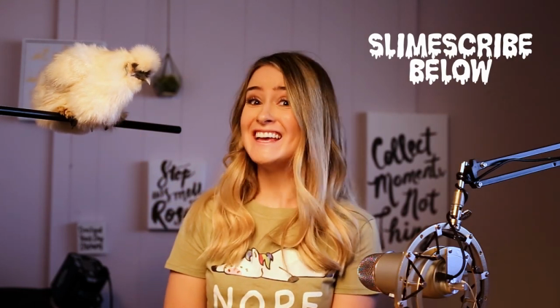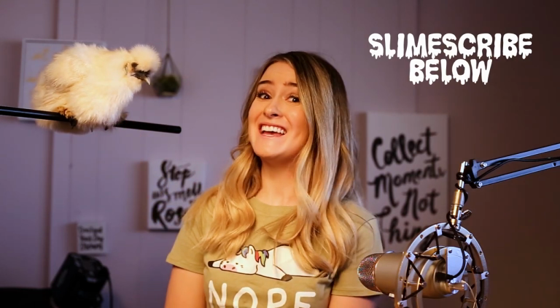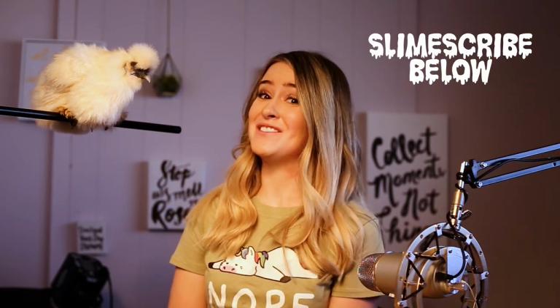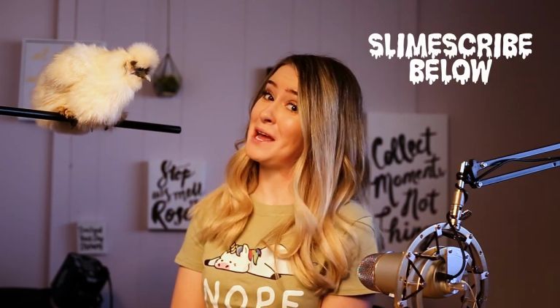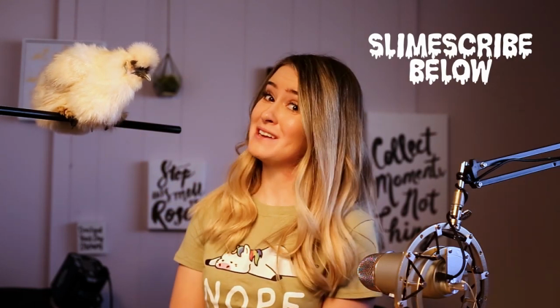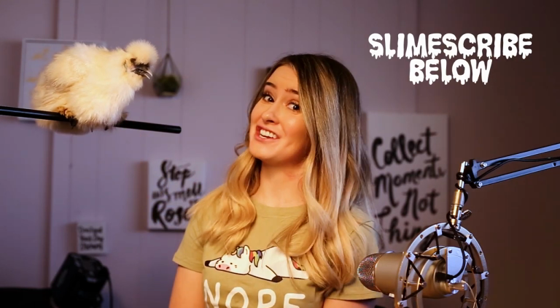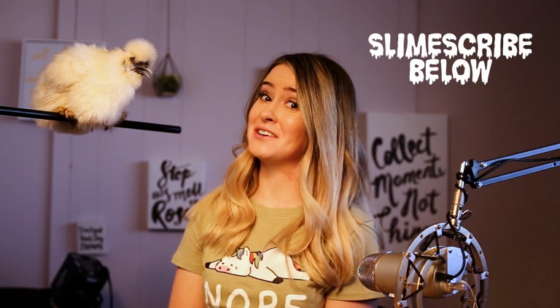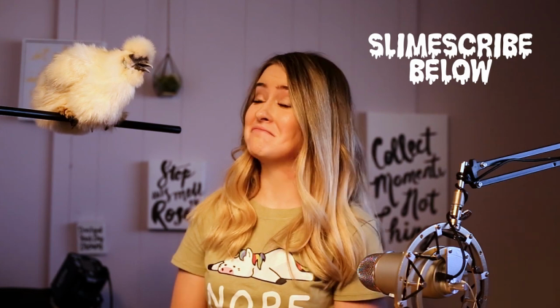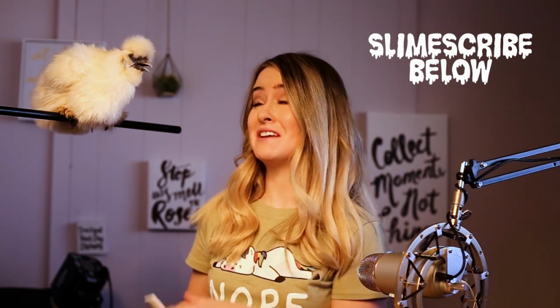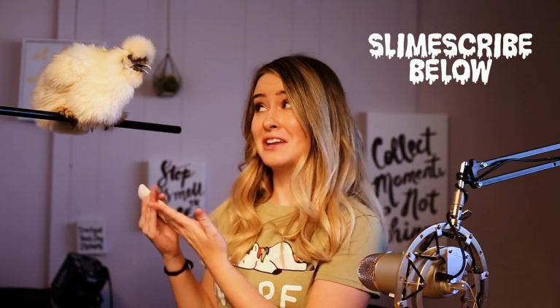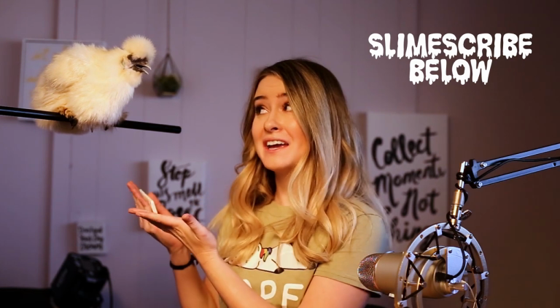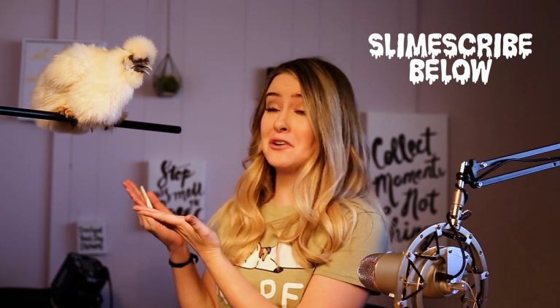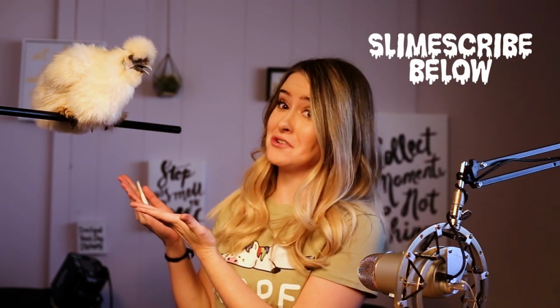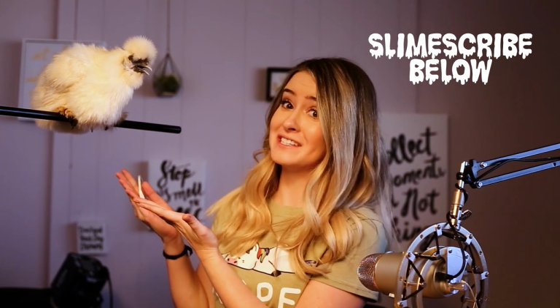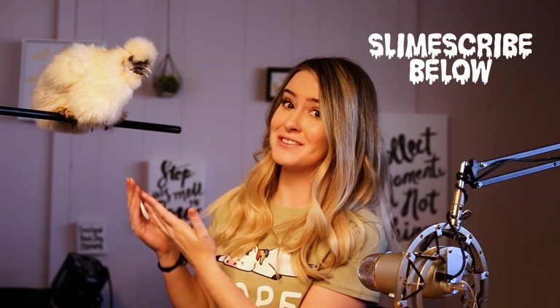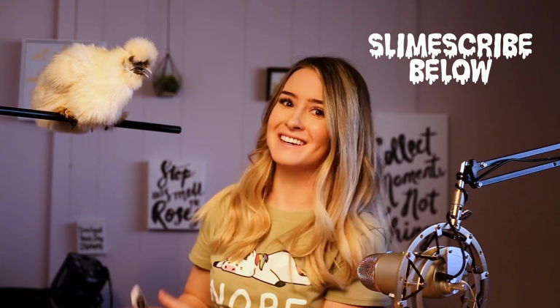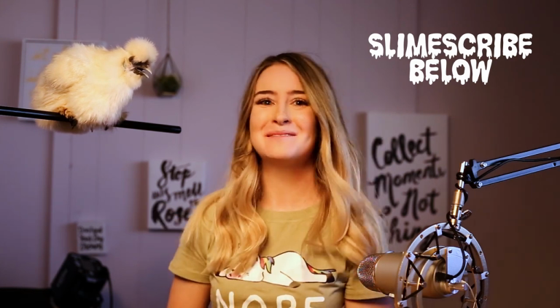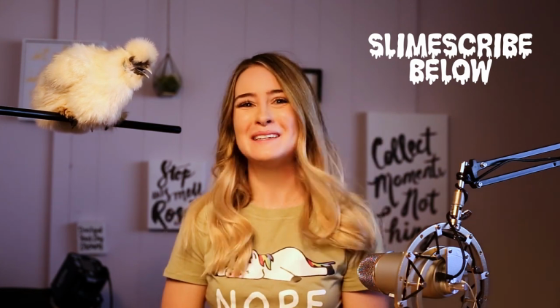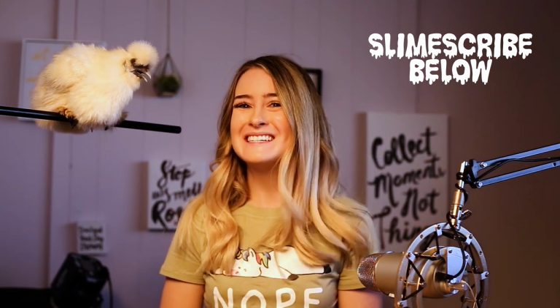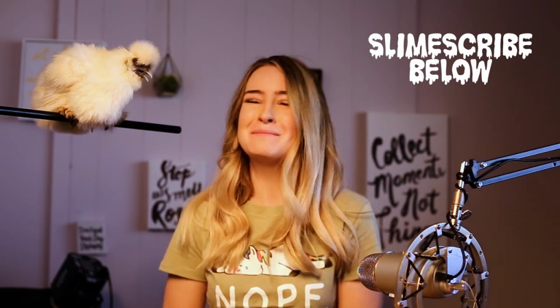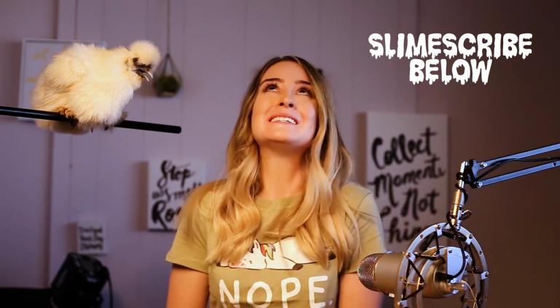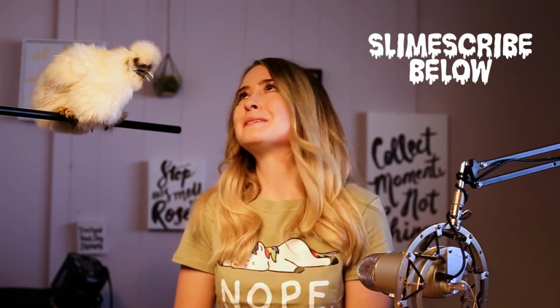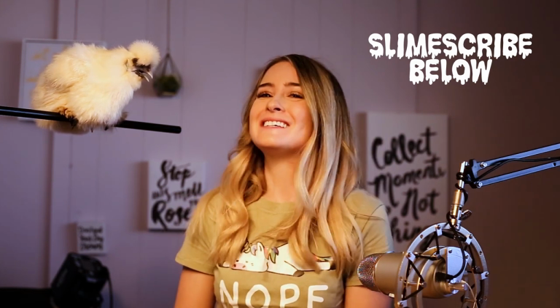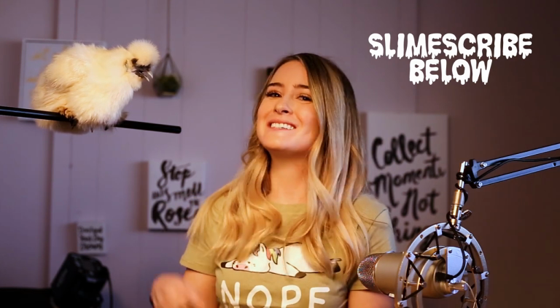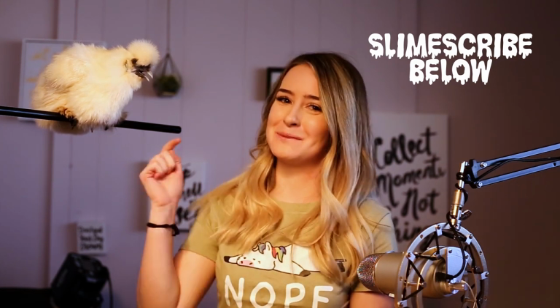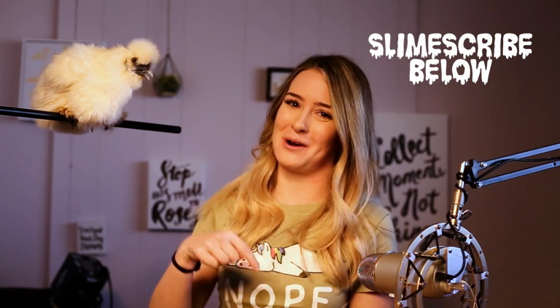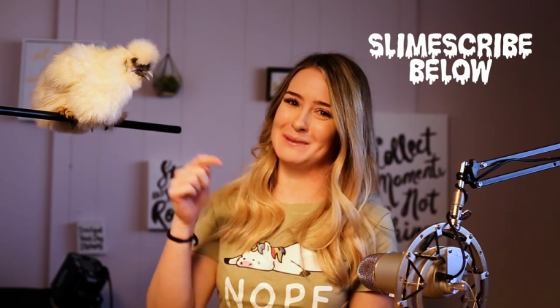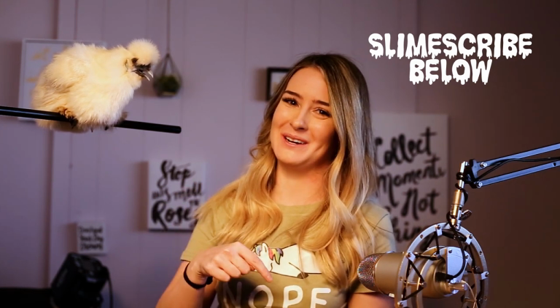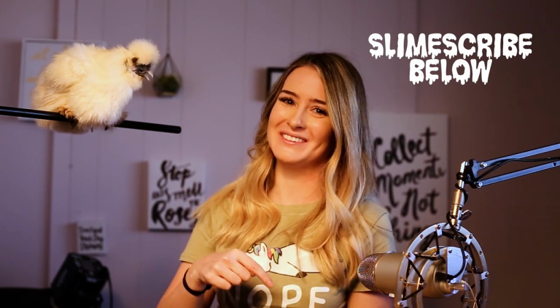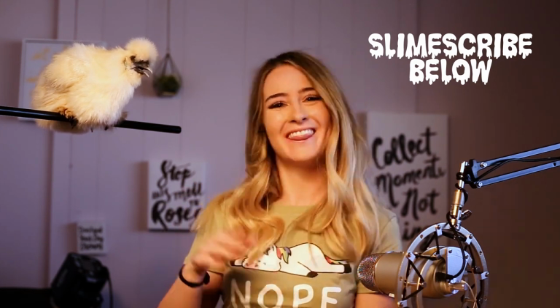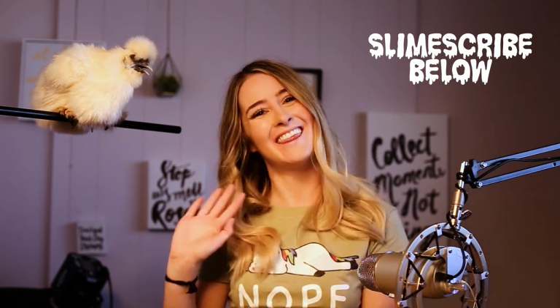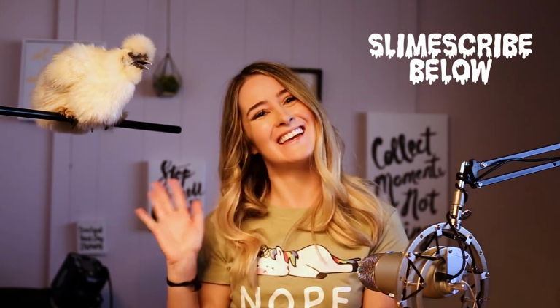If you like my channel and you like Colonel Sandra, please subscribe below. Thanks!